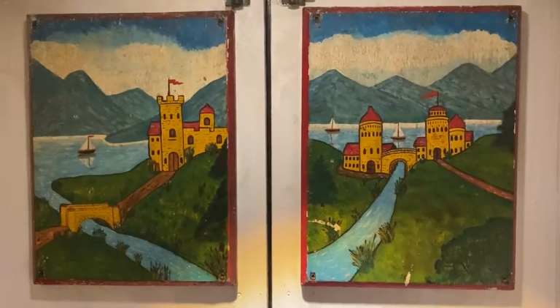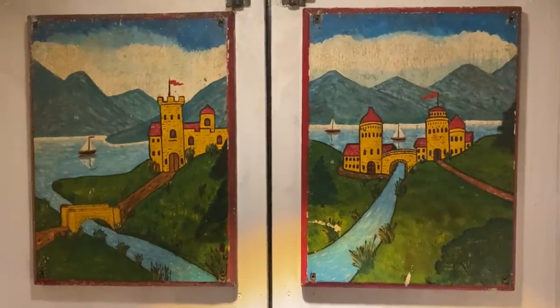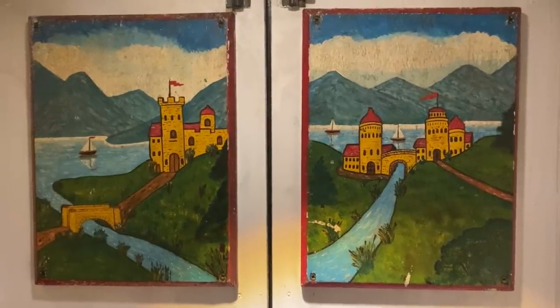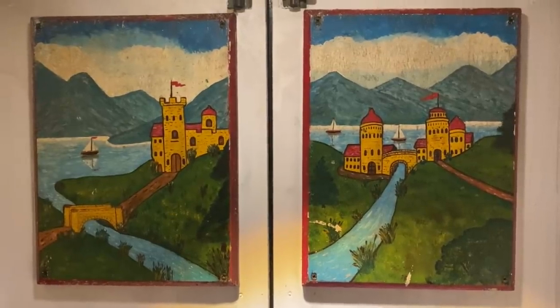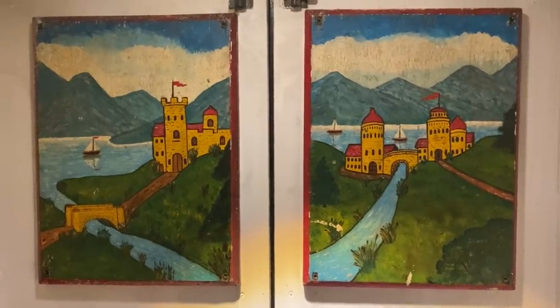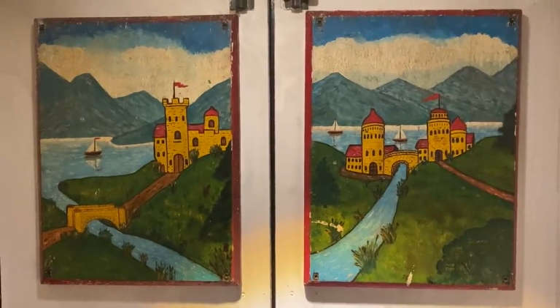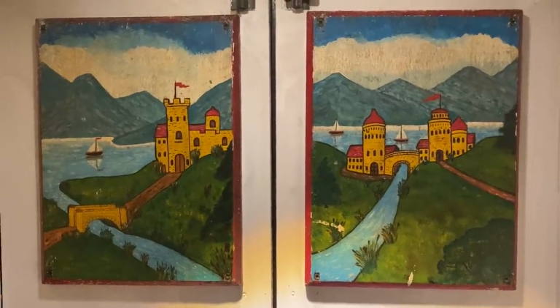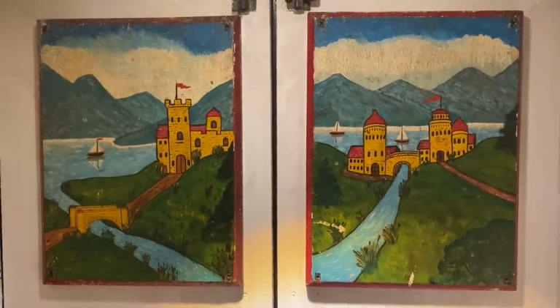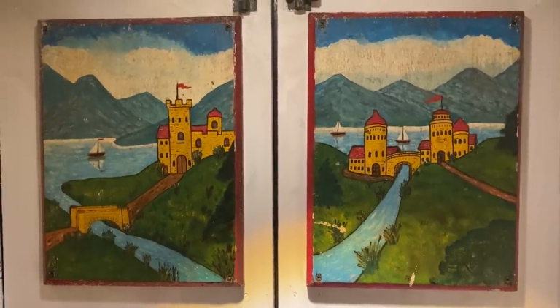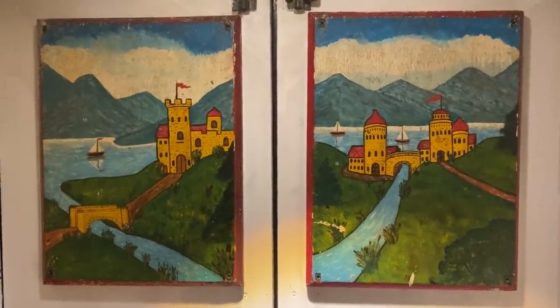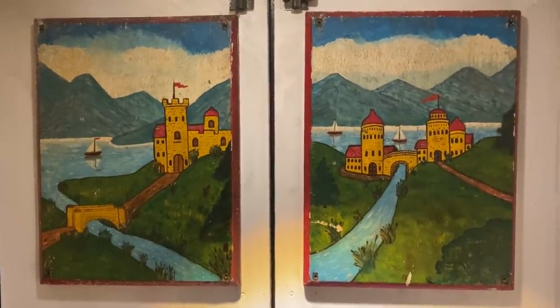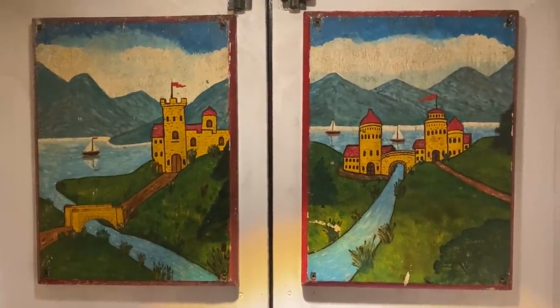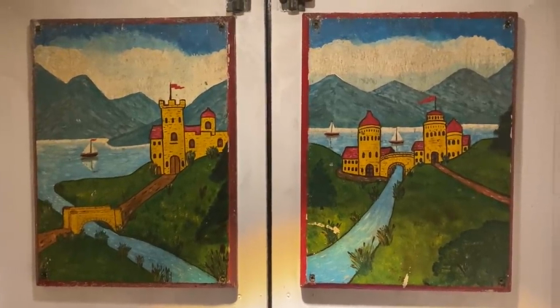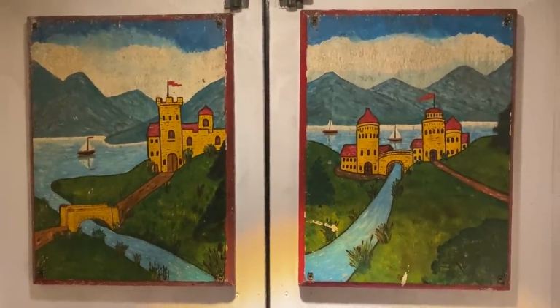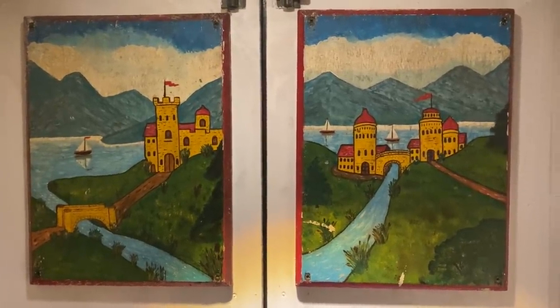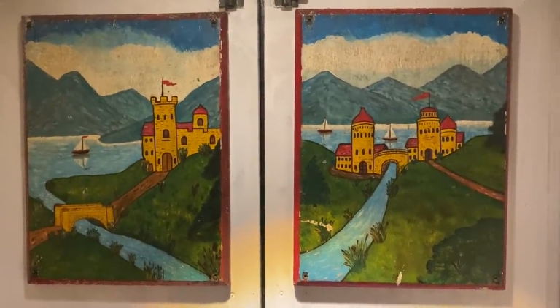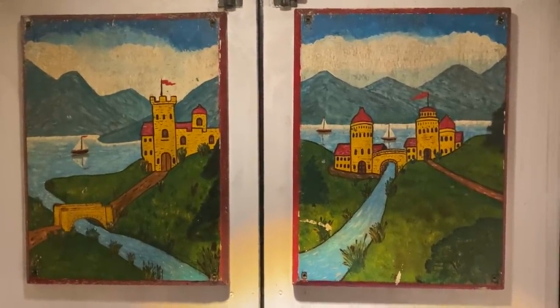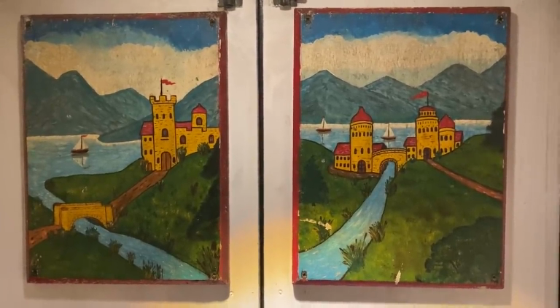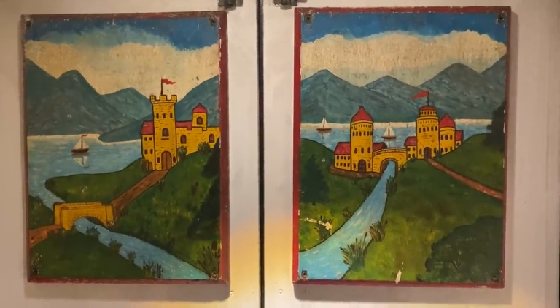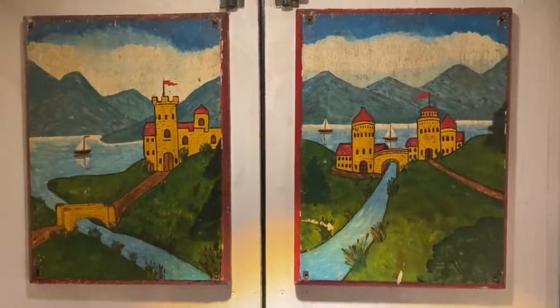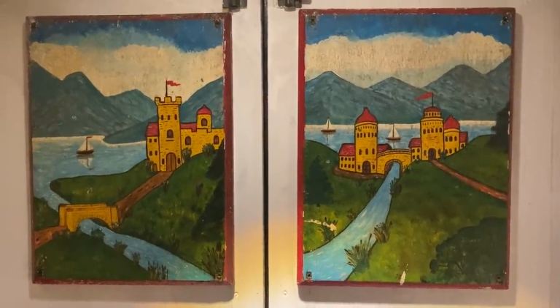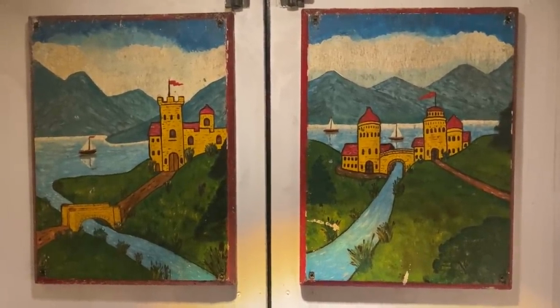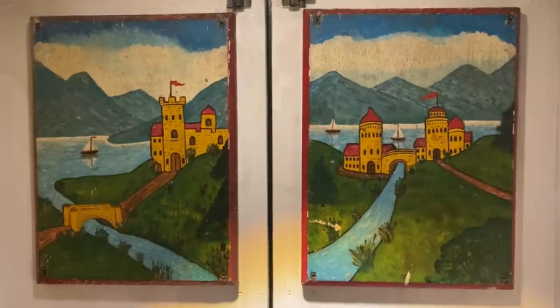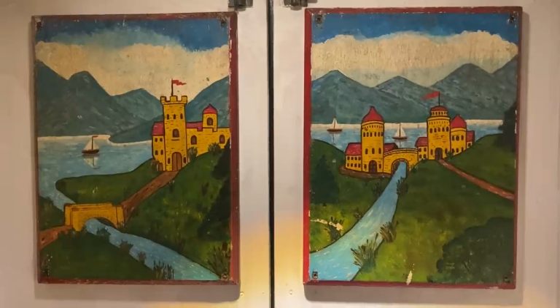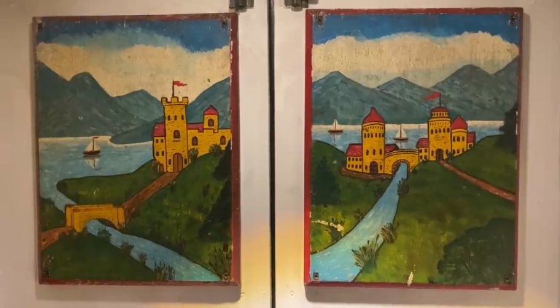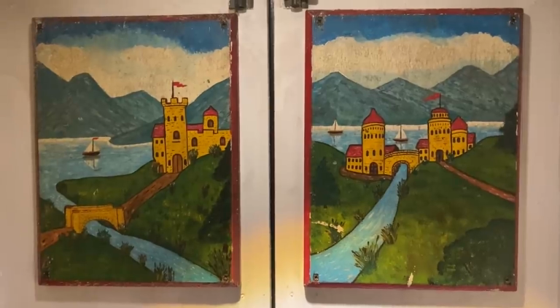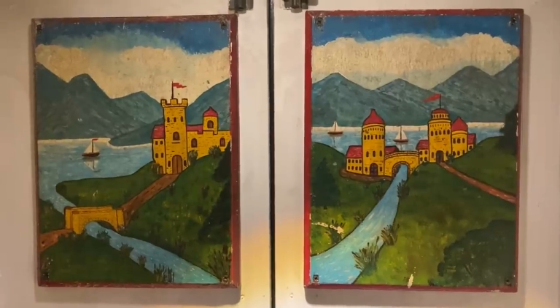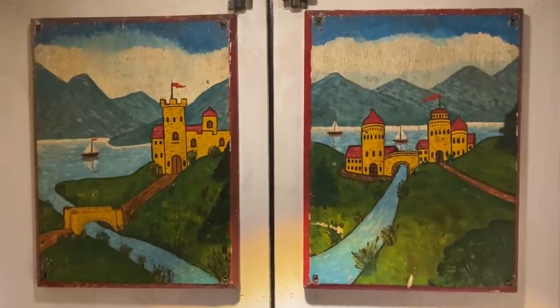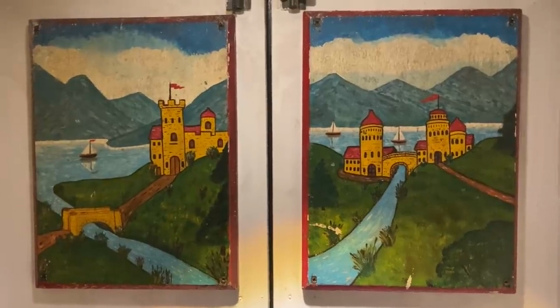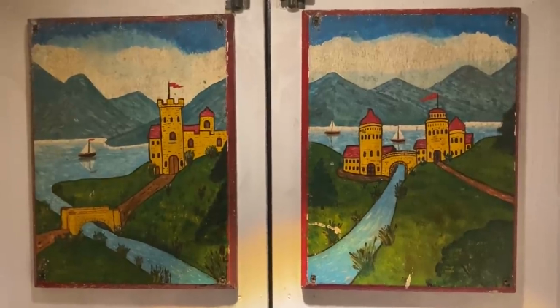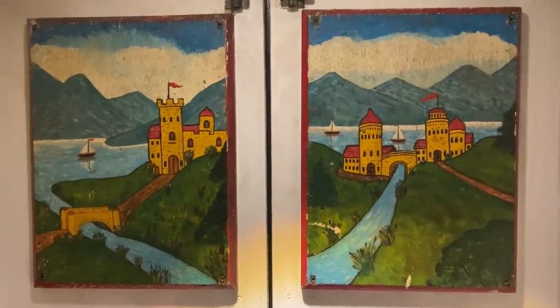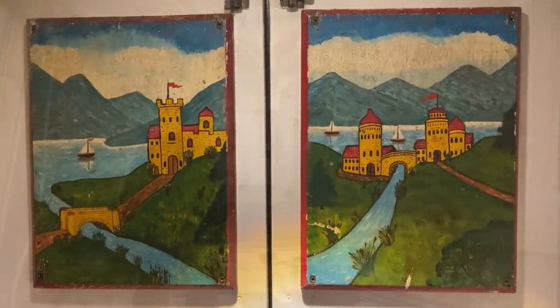Welcome to the narrowboat that James built. Hope you're well, thanks for joining me. Right, let's crack on in the bow.